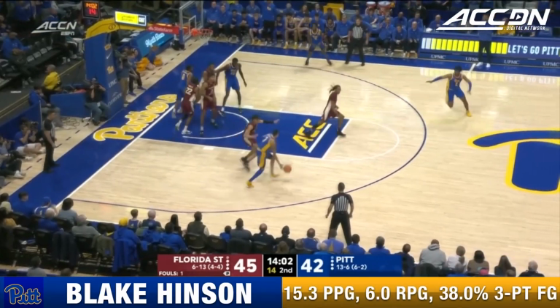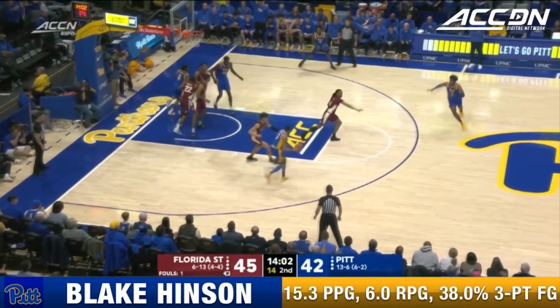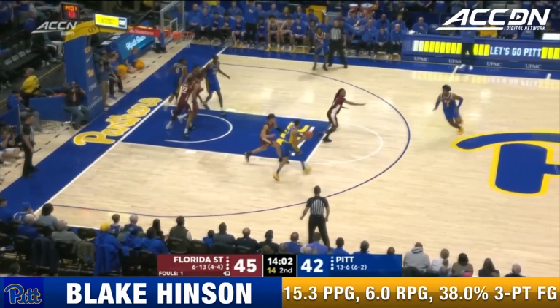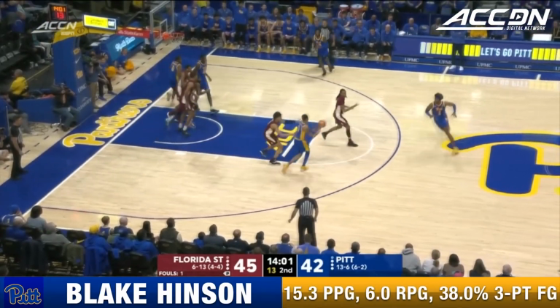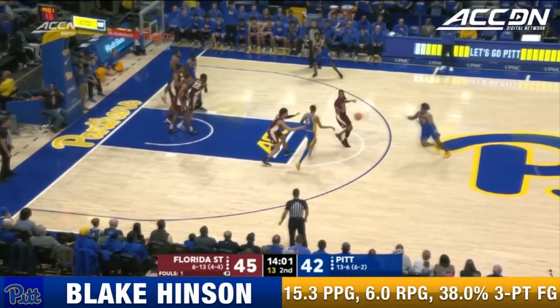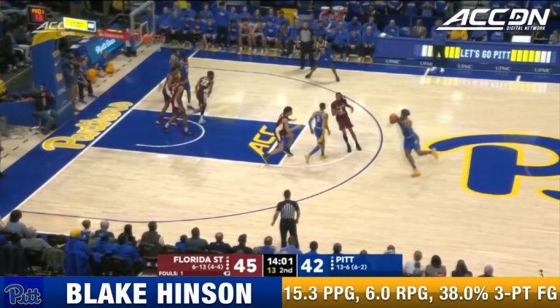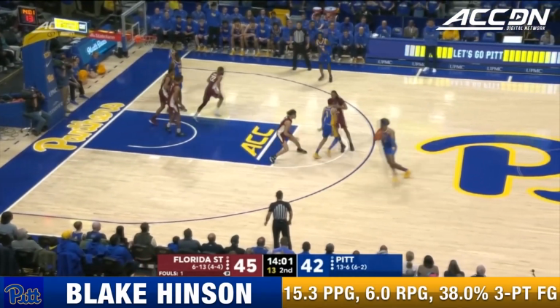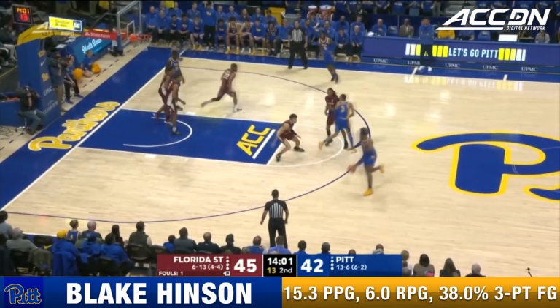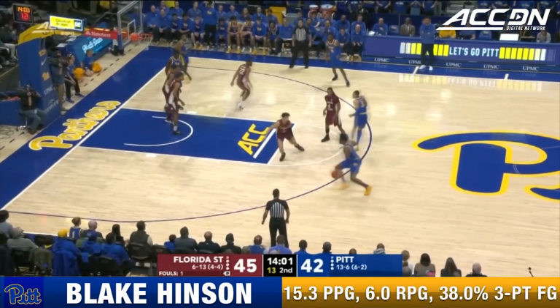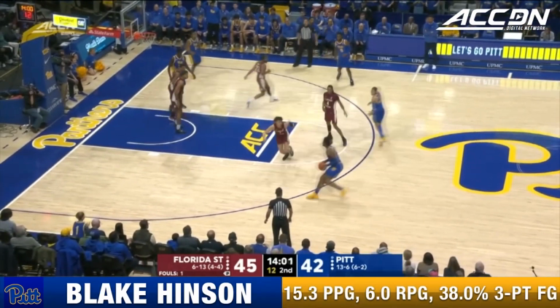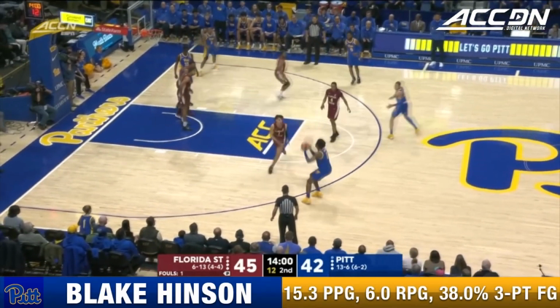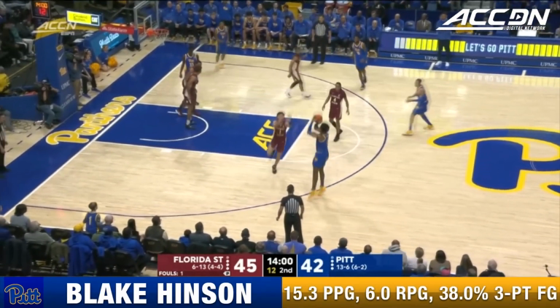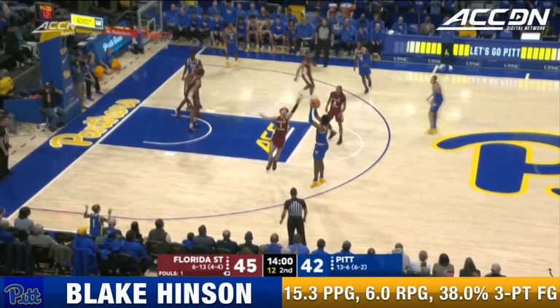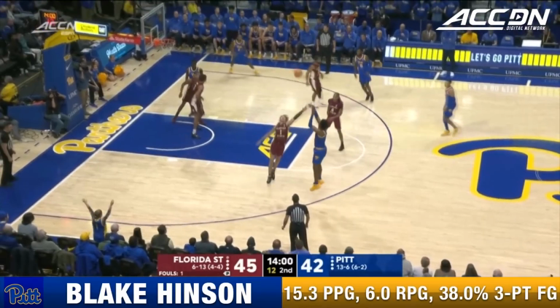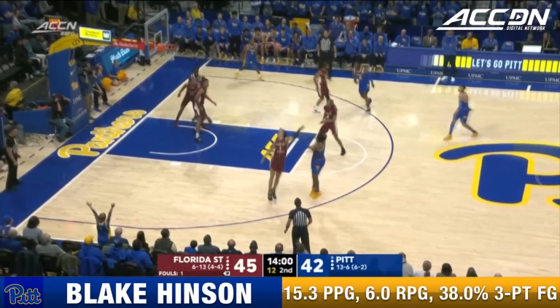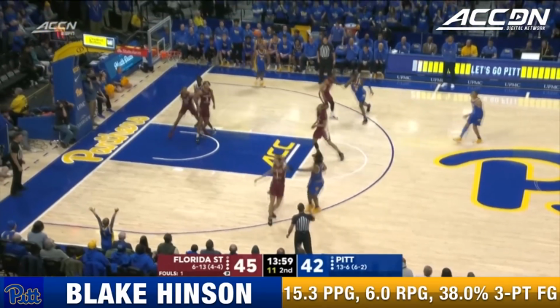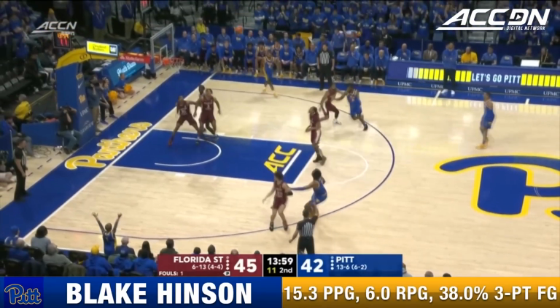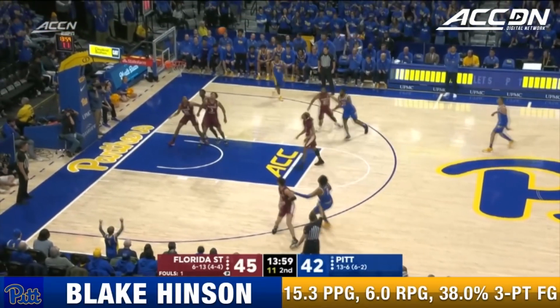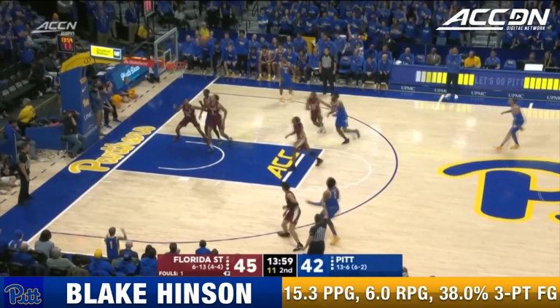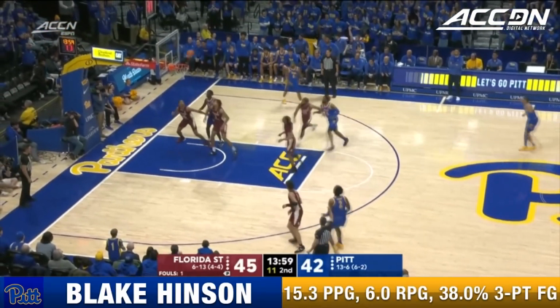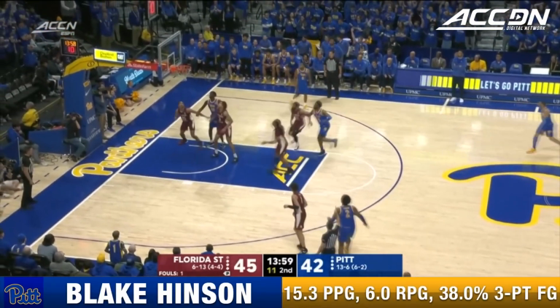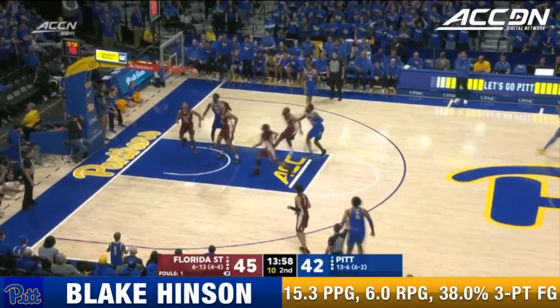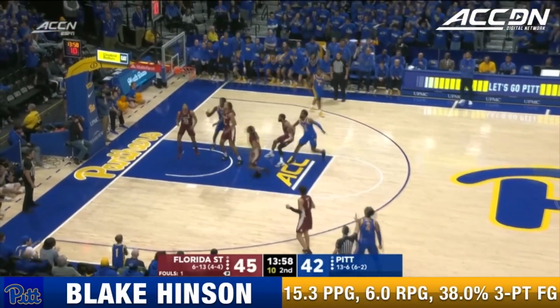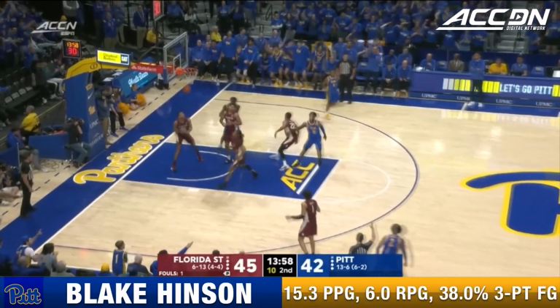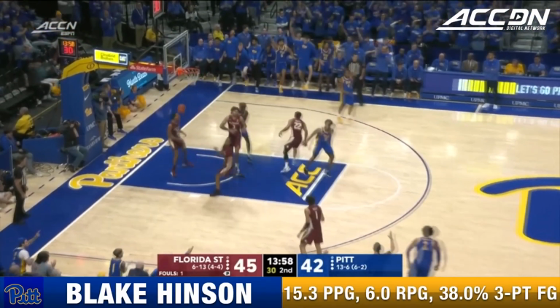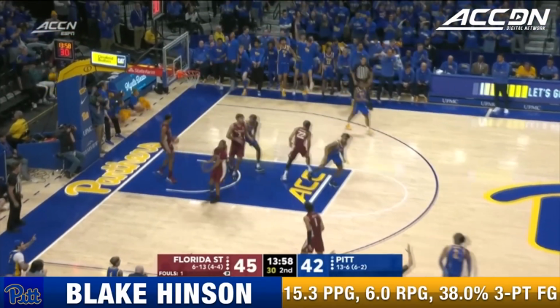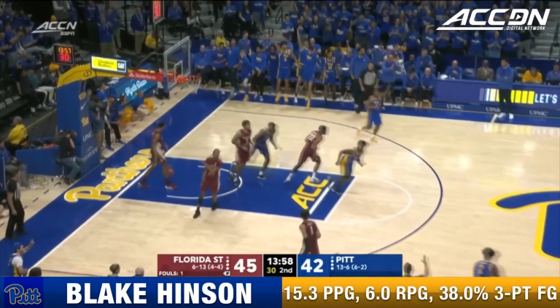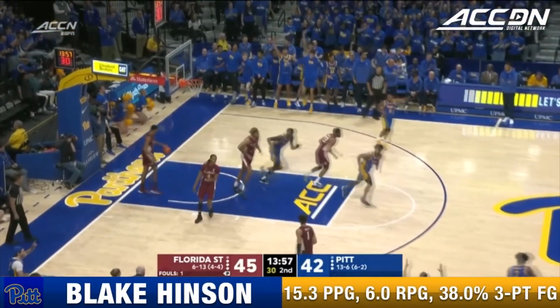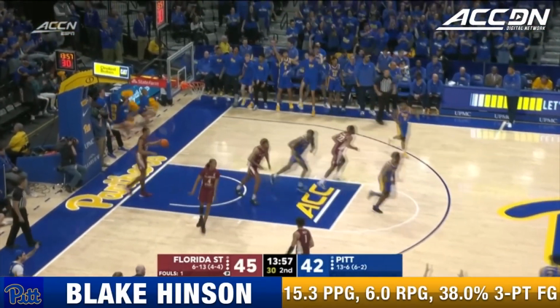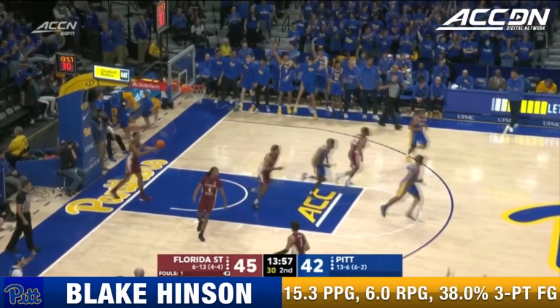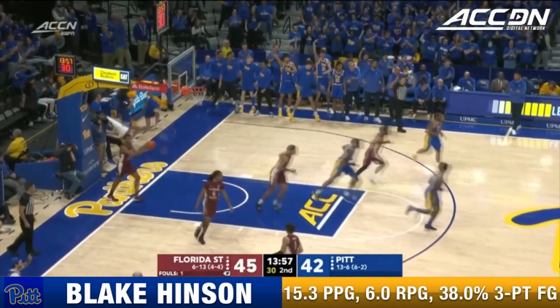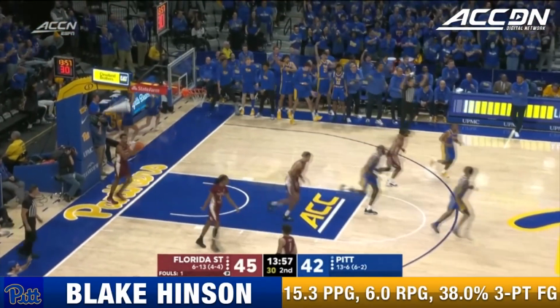Trailed by ten at halftime, now for the tie — Hinson, Hinson.